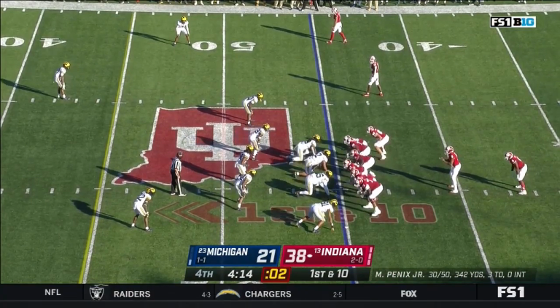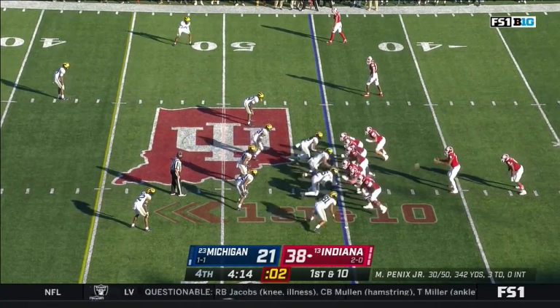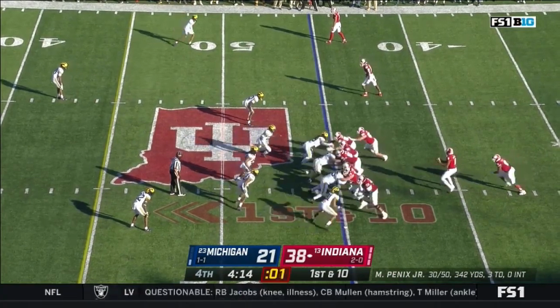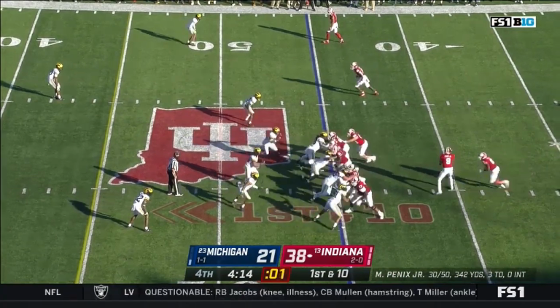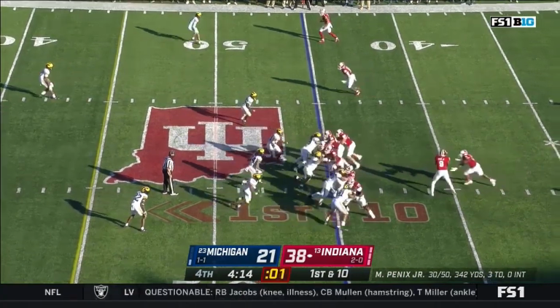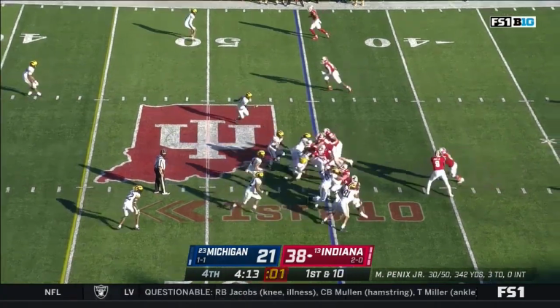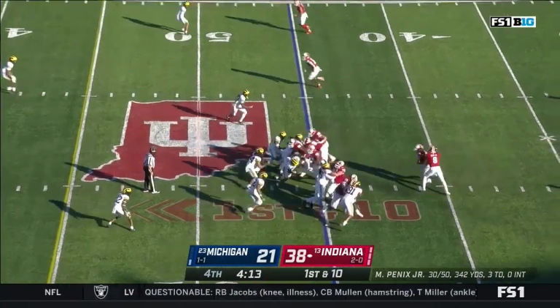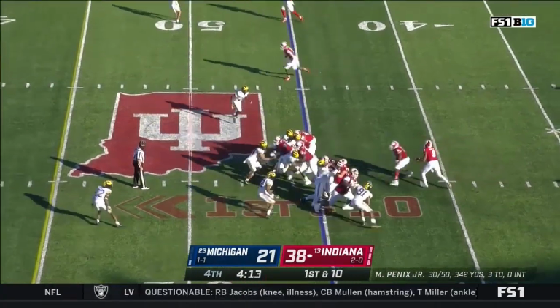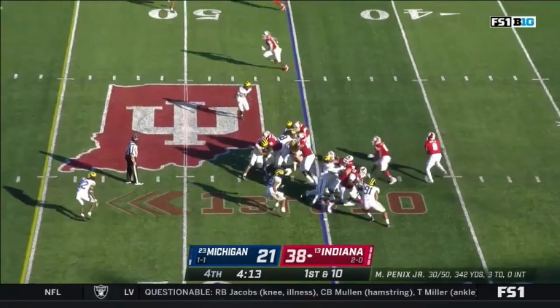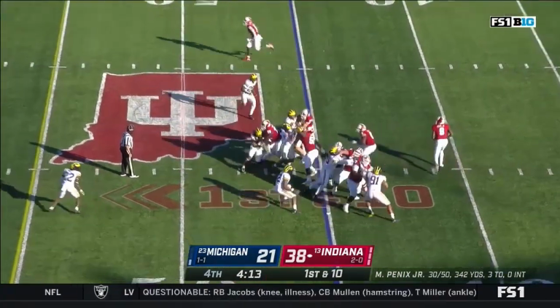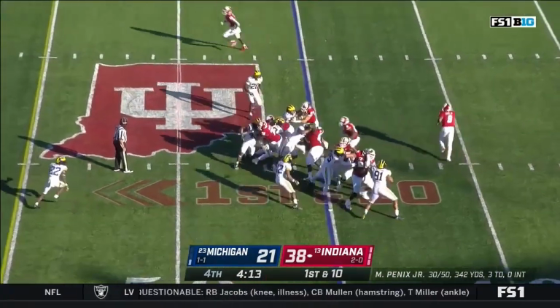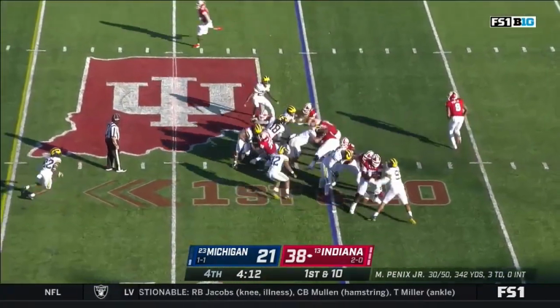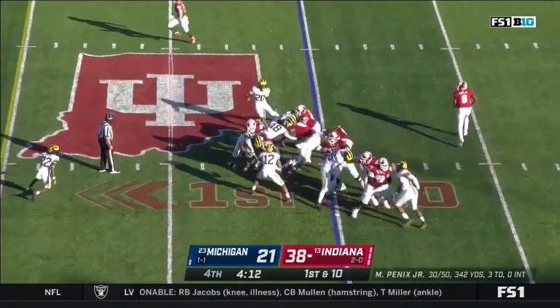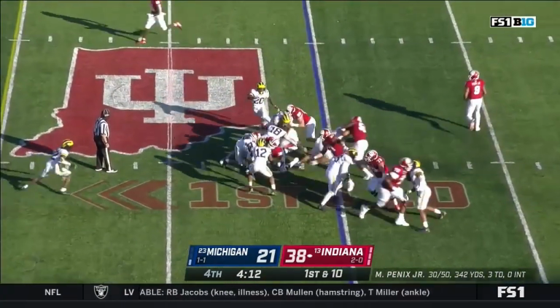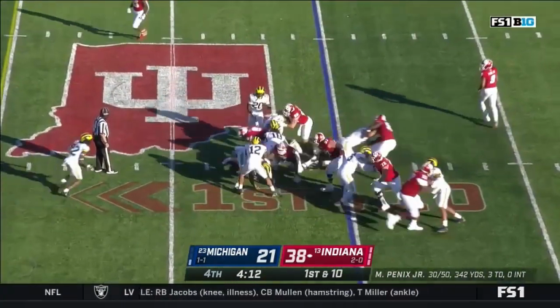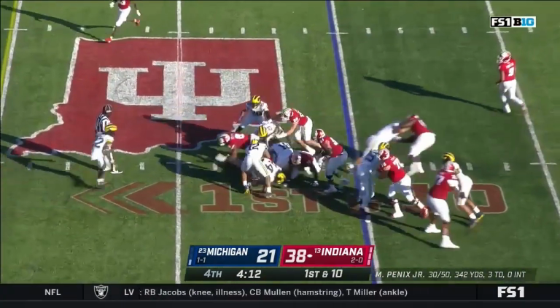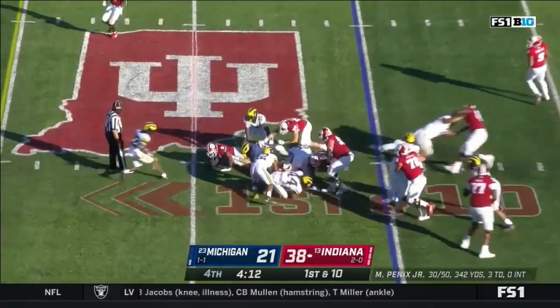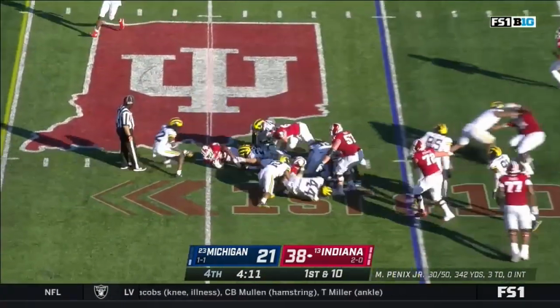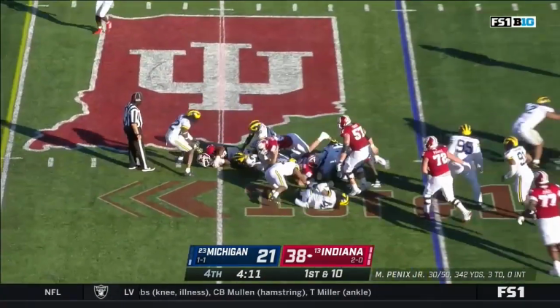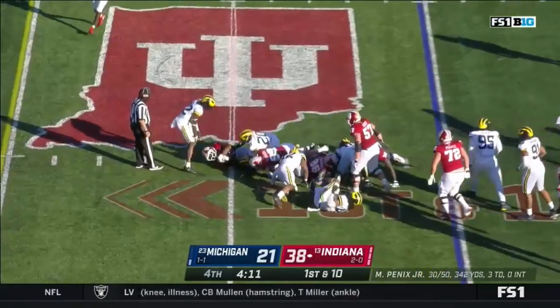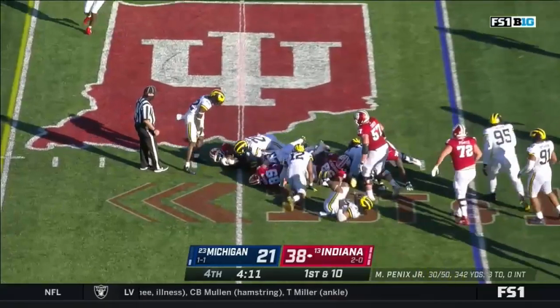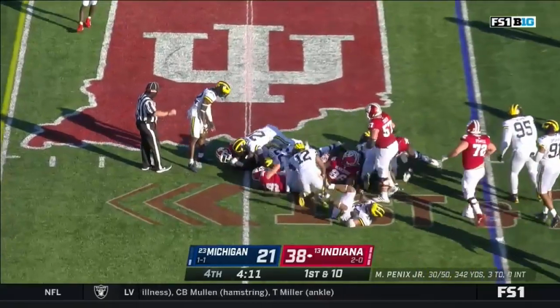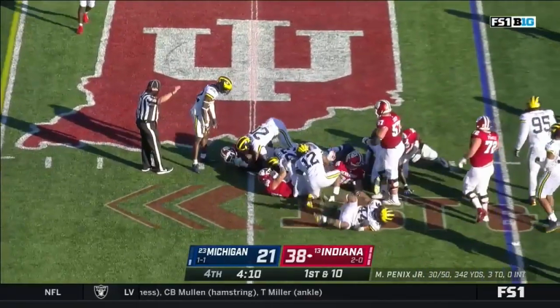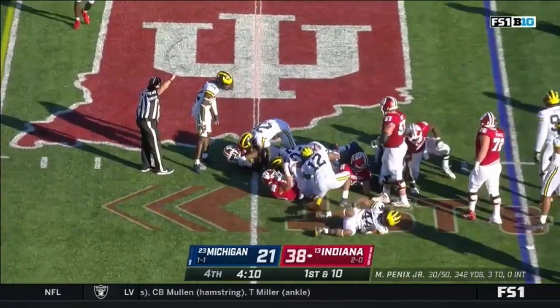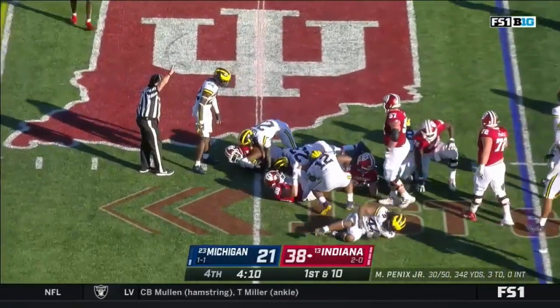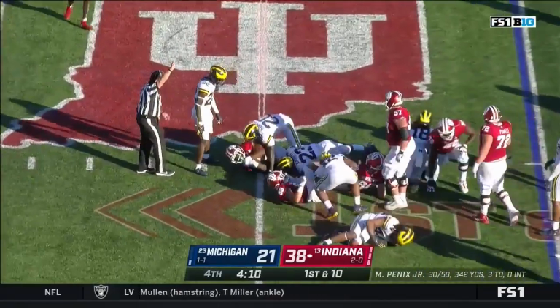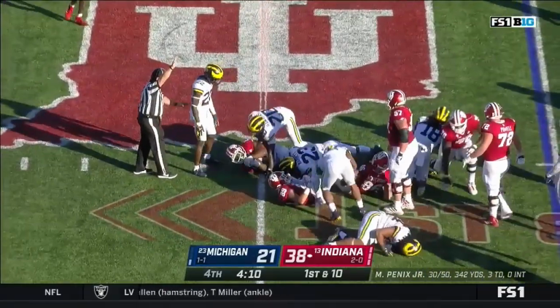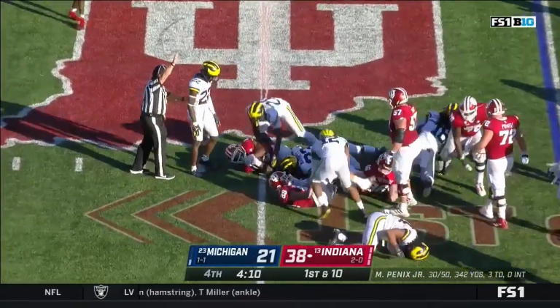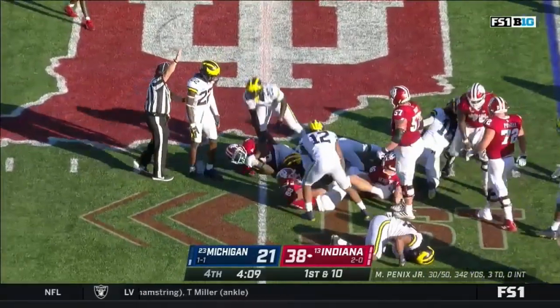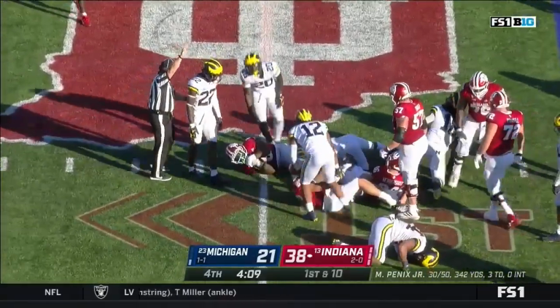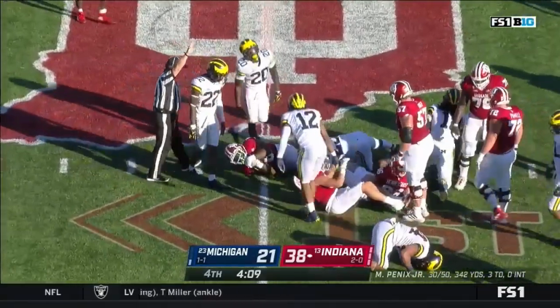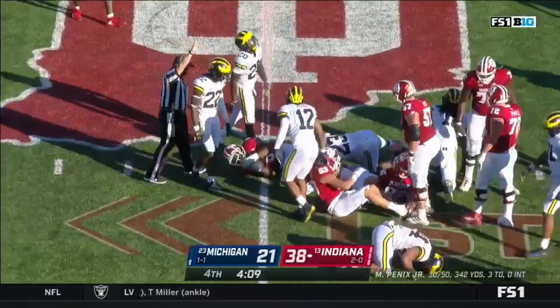Continues to run, first down and ten — back to the ground. Scott suddenly moves forward for five.